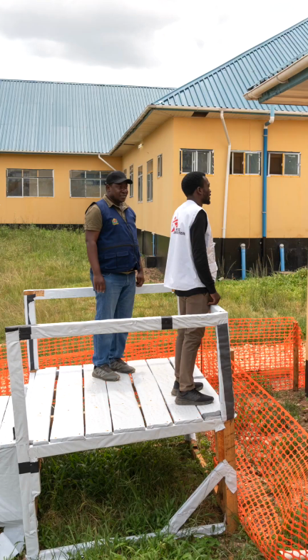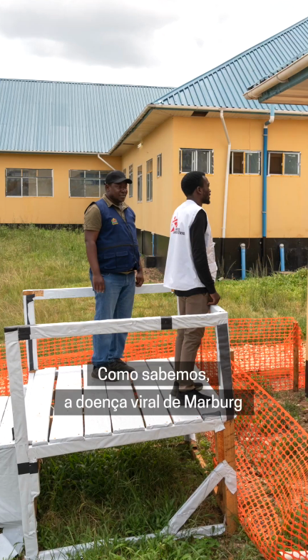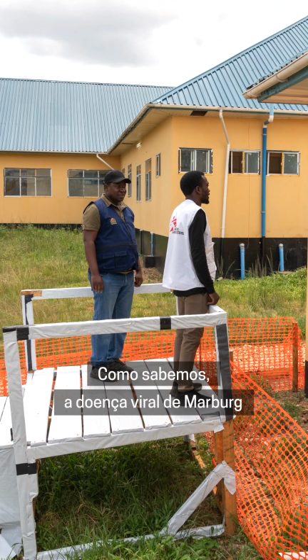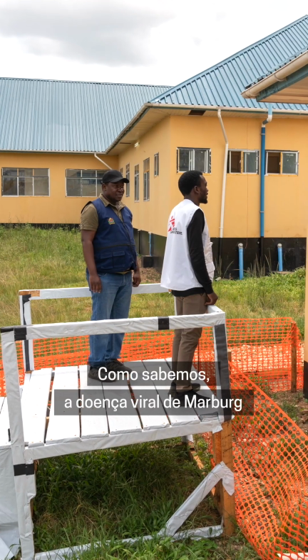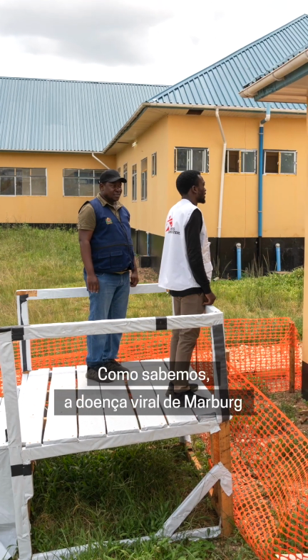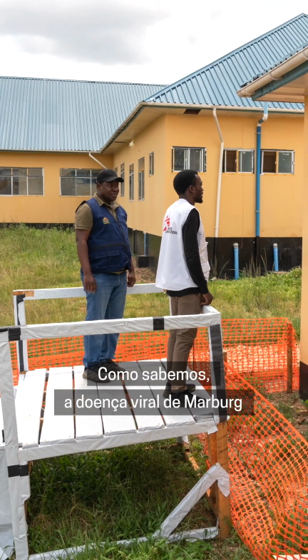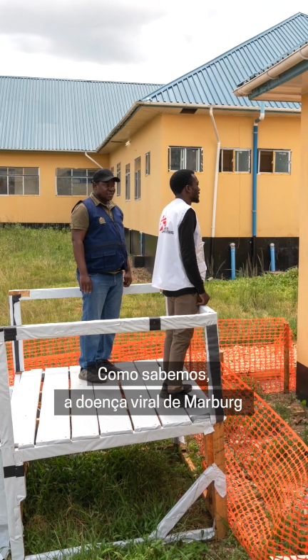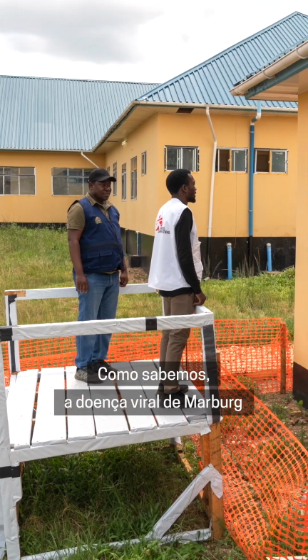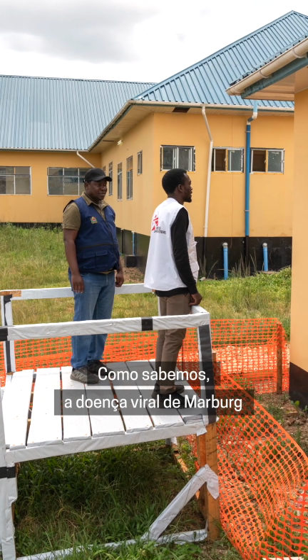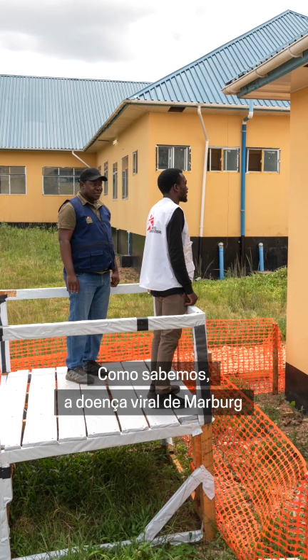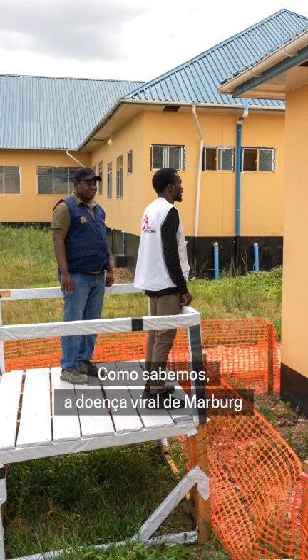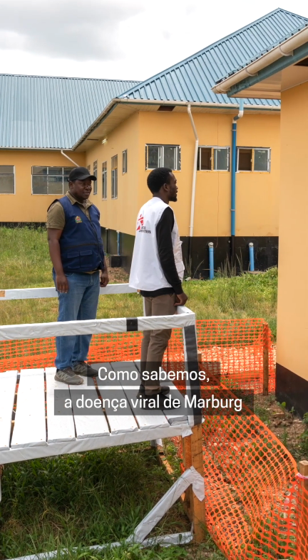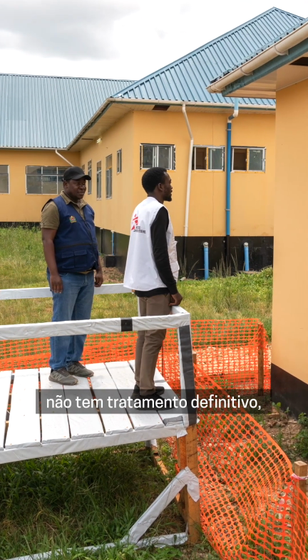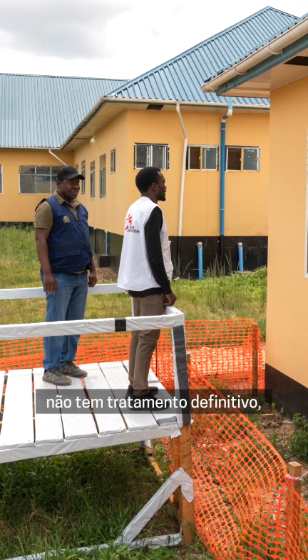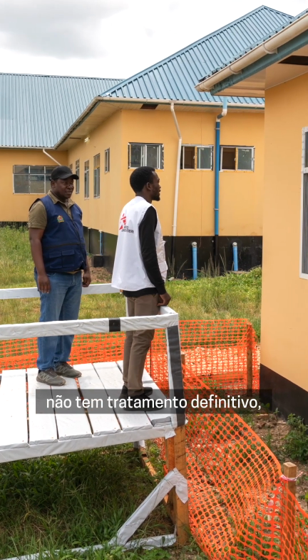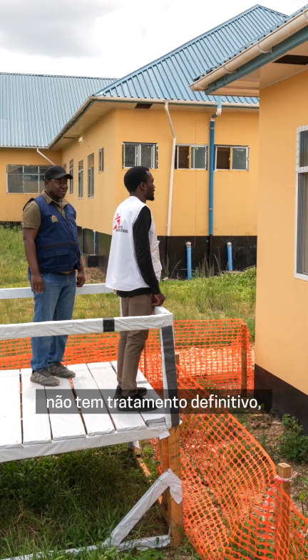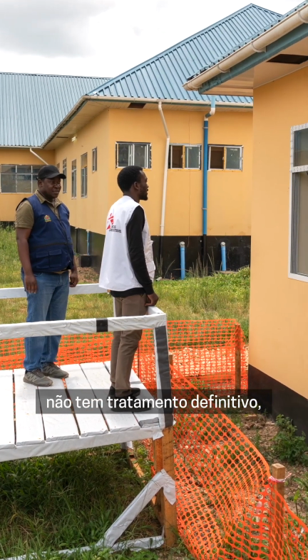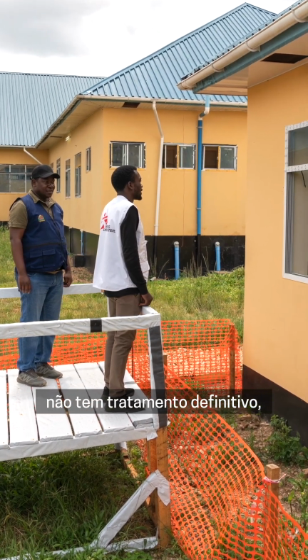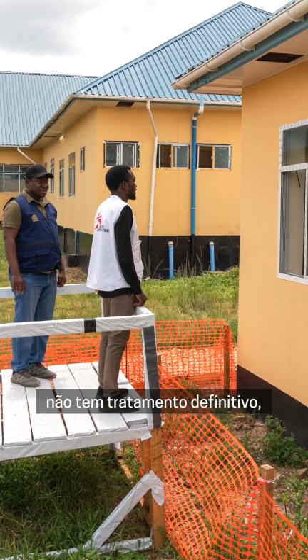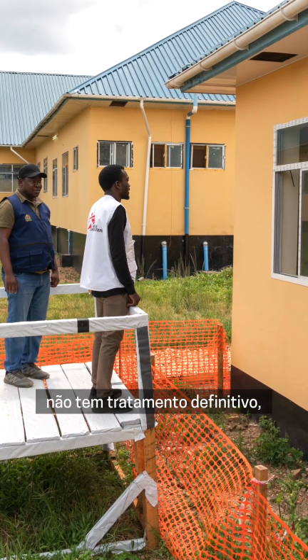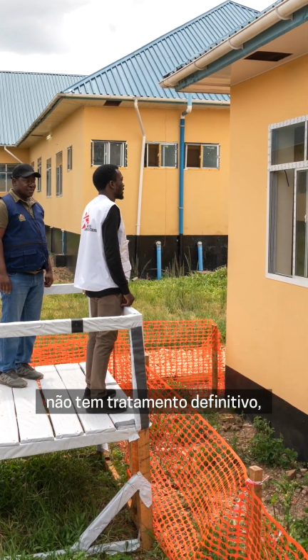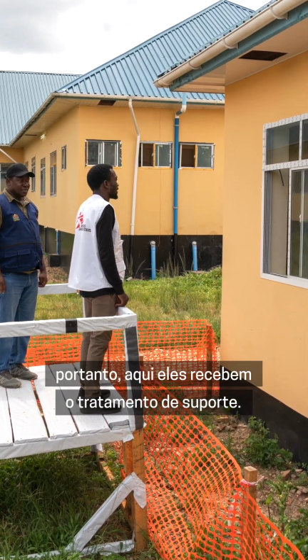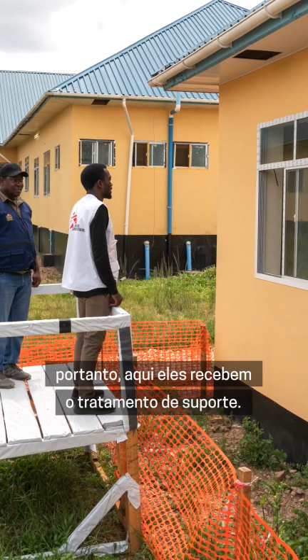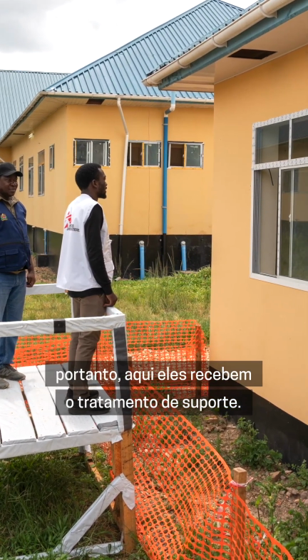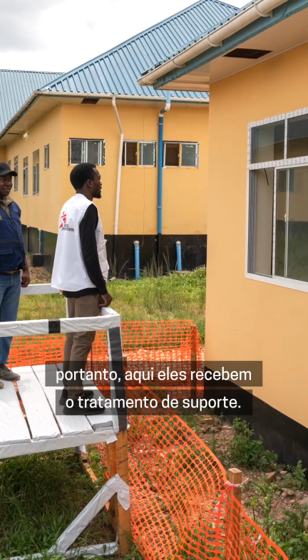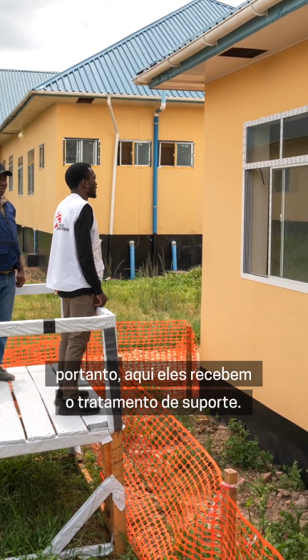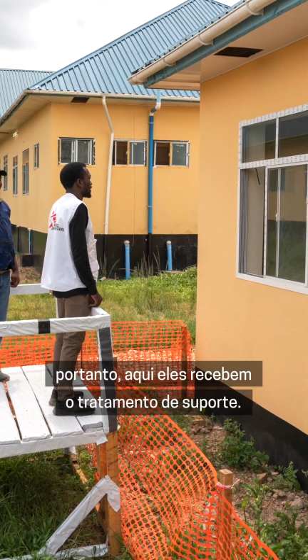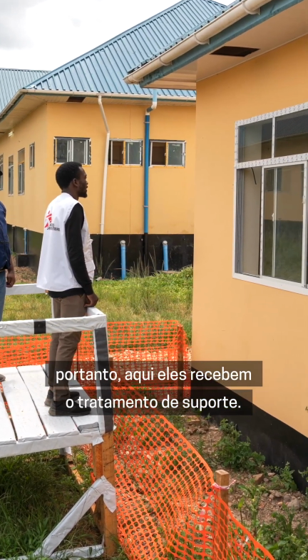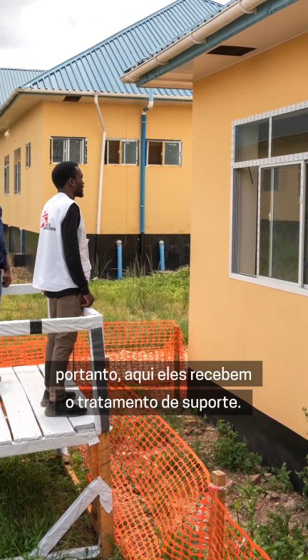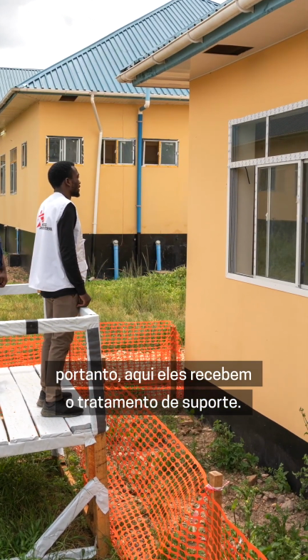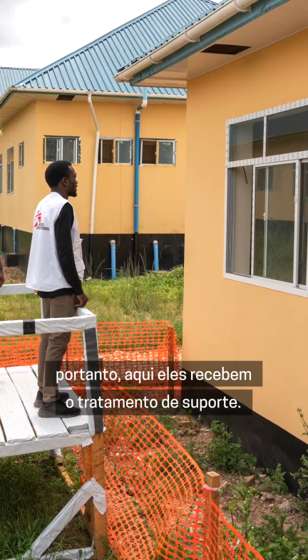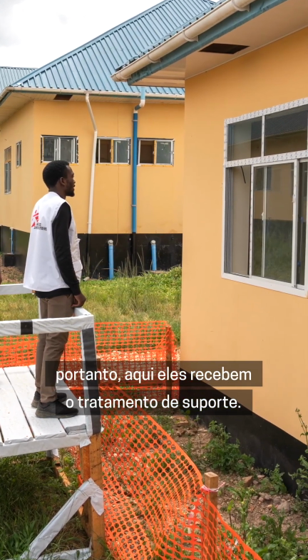Behind me is the confirmed case building where we reserve all the confirmed cases of Mabag viral disease. As we know, Mabag viral disease has no definitive treatment, so here they receive supportive treatment.